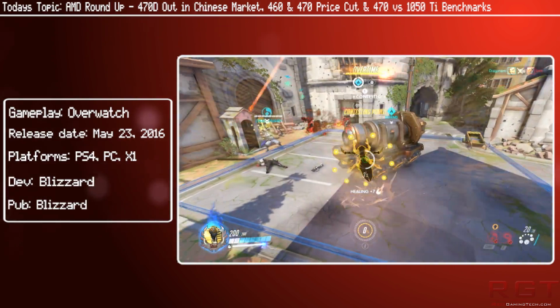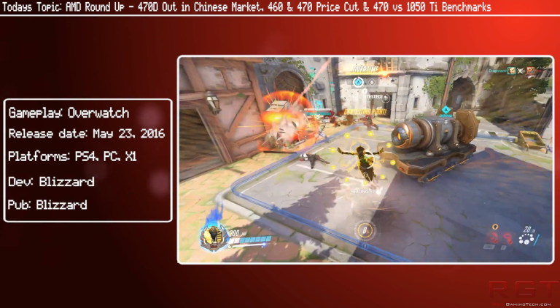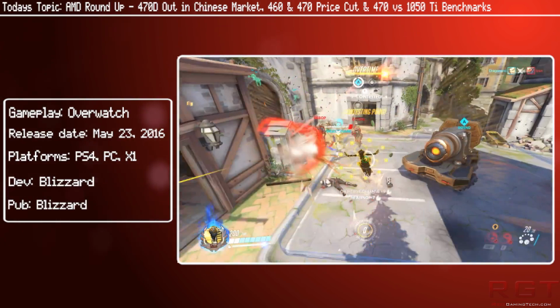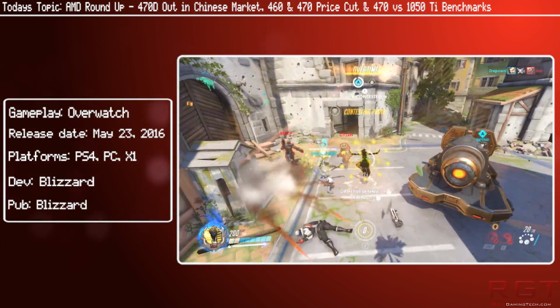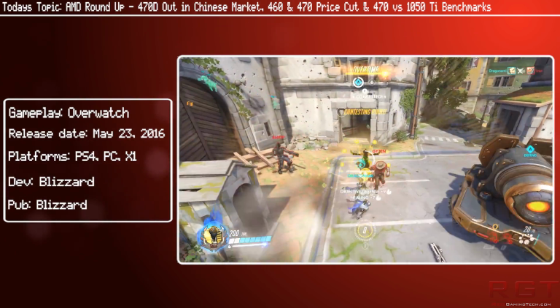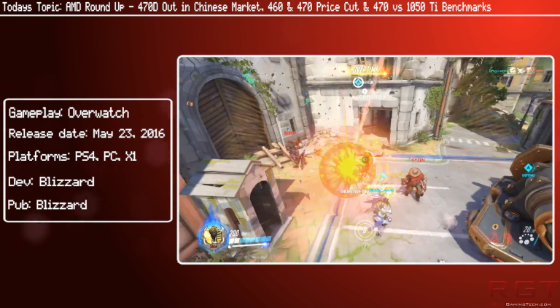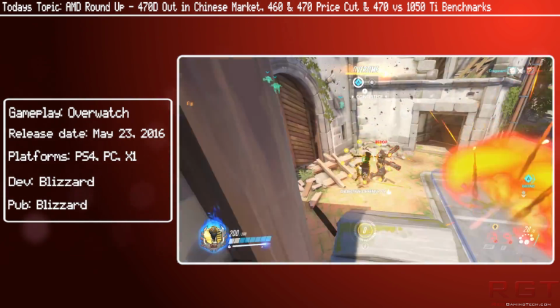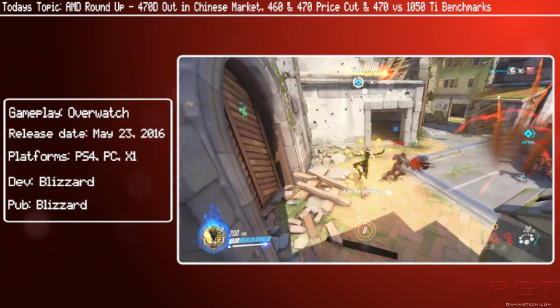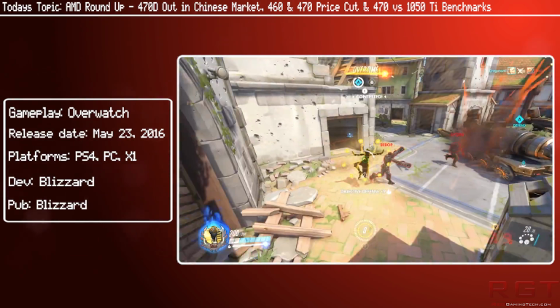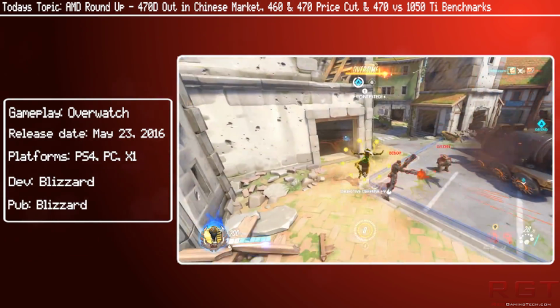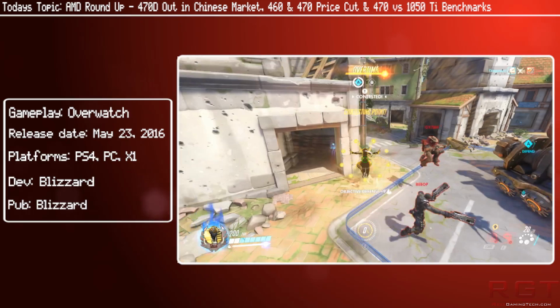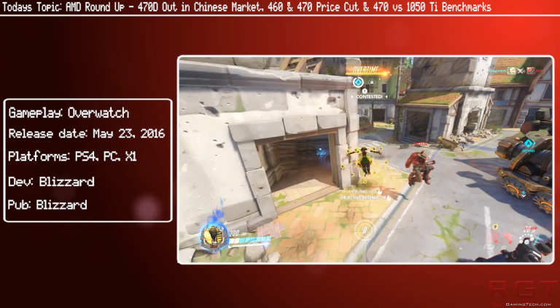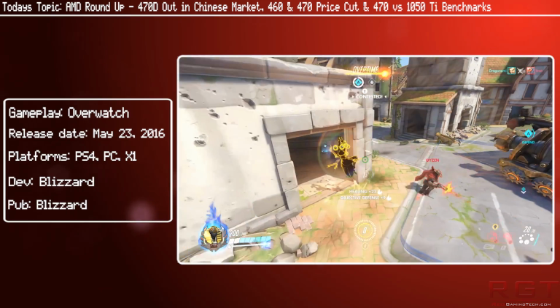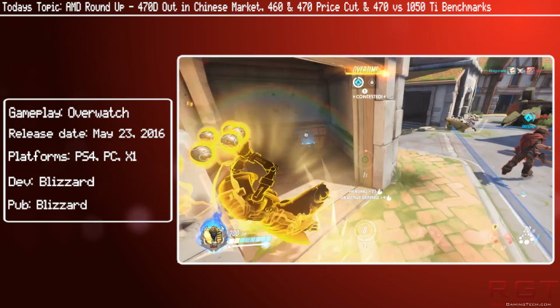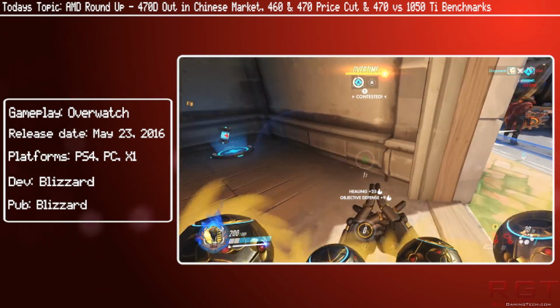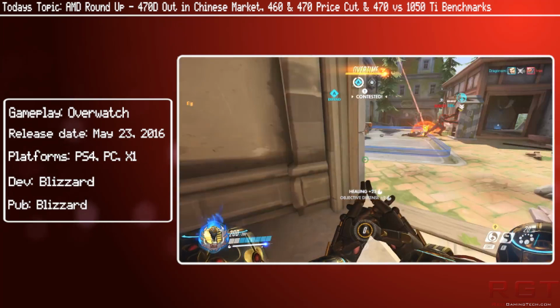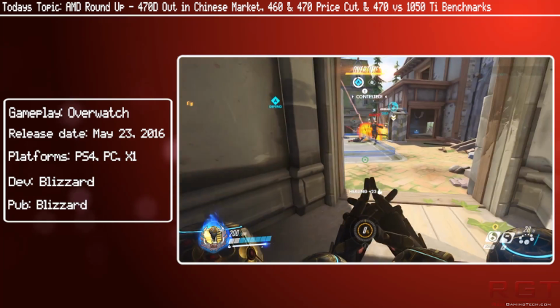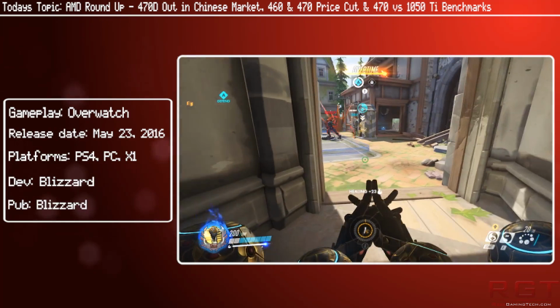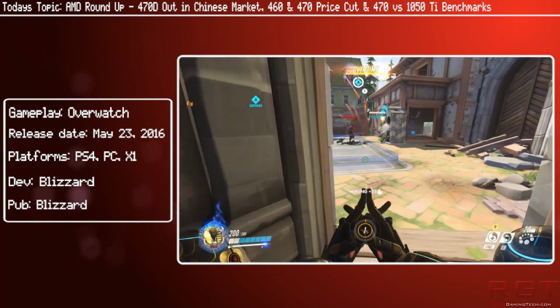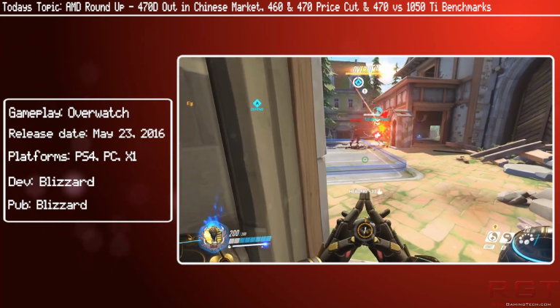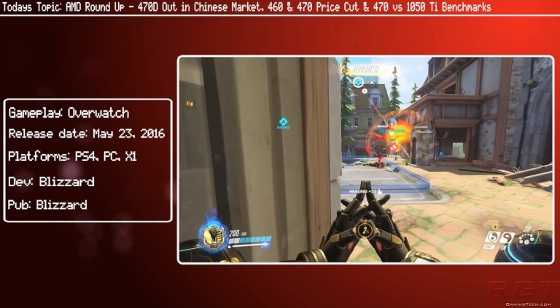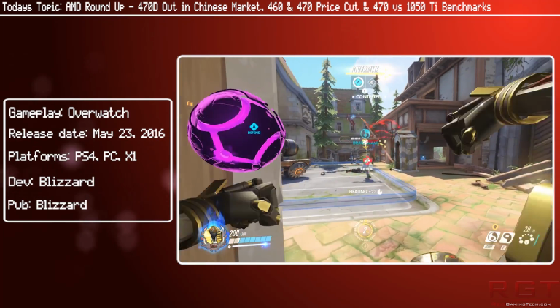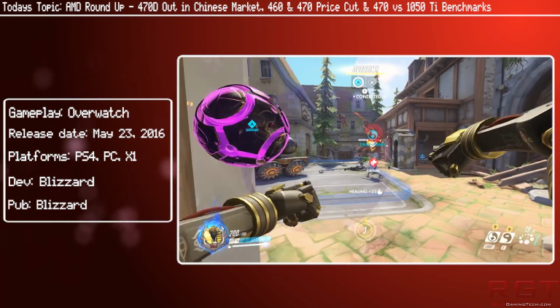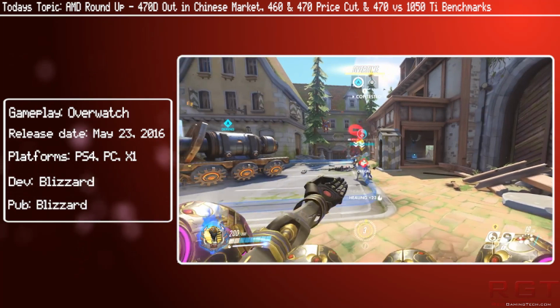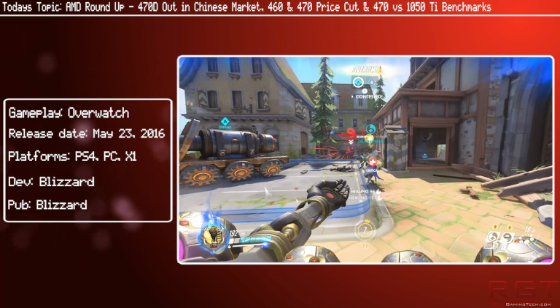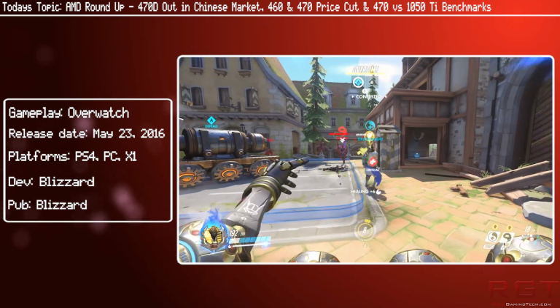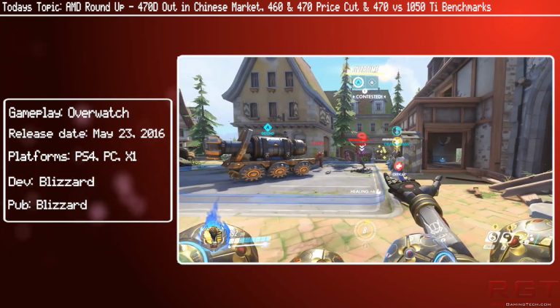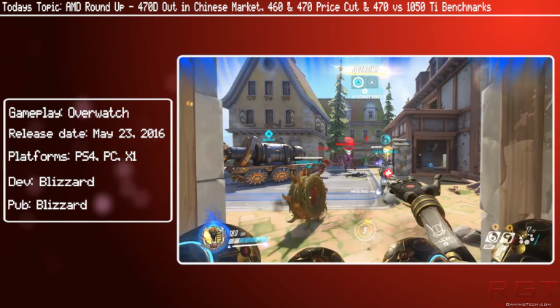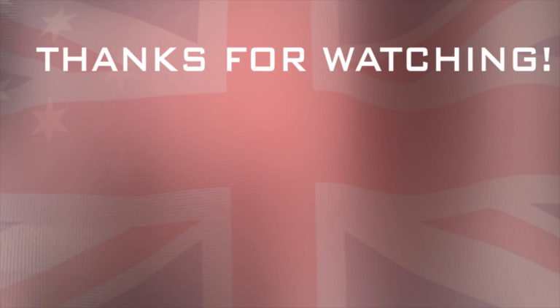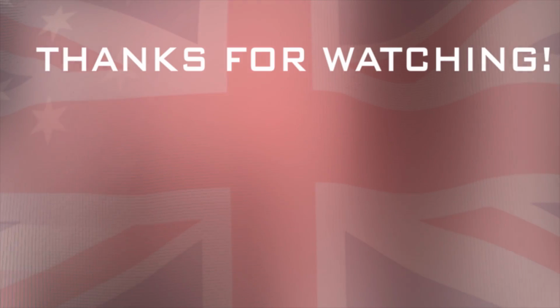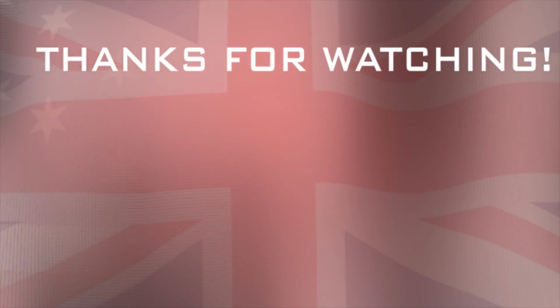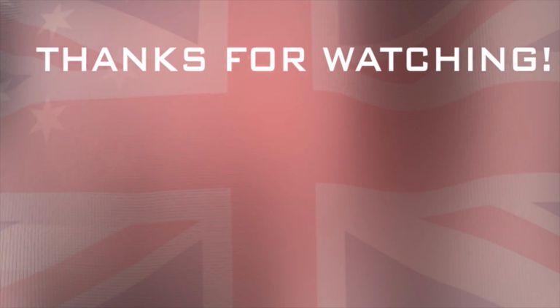So that's it for this little AMD roundup. Hope you guys enjoyed — thank you very much for watching and I'll see you next time!